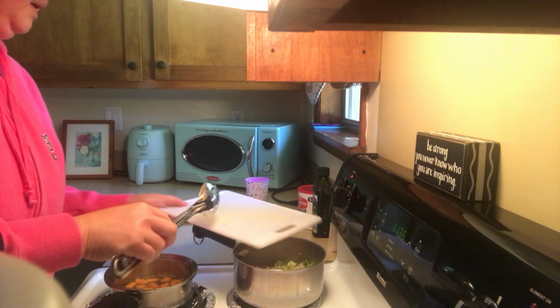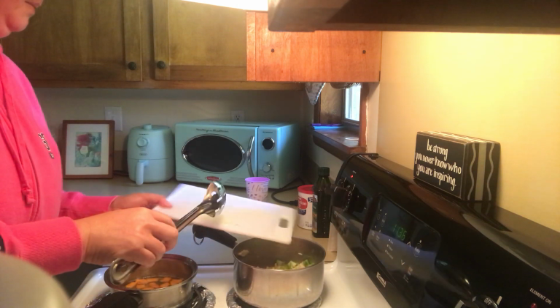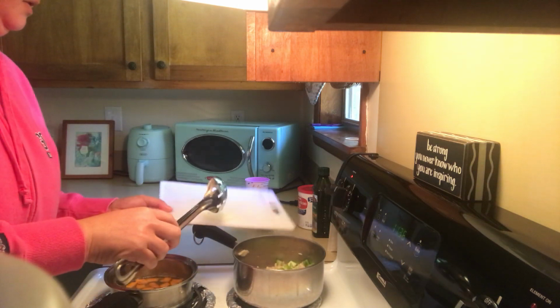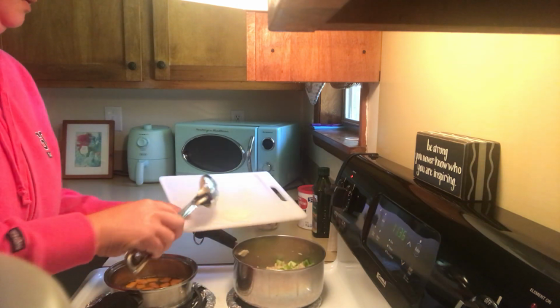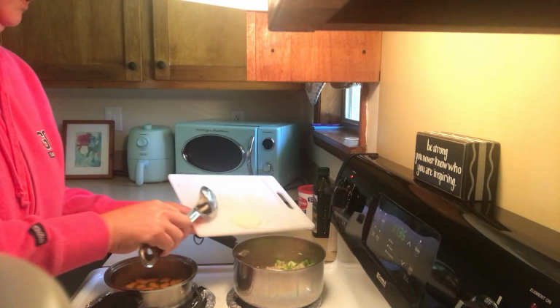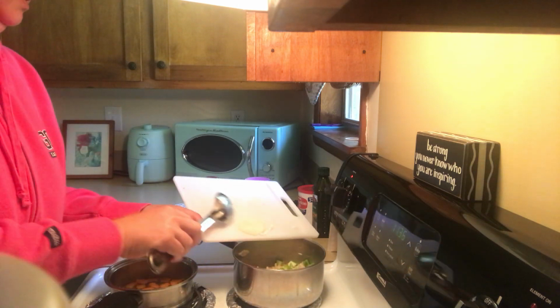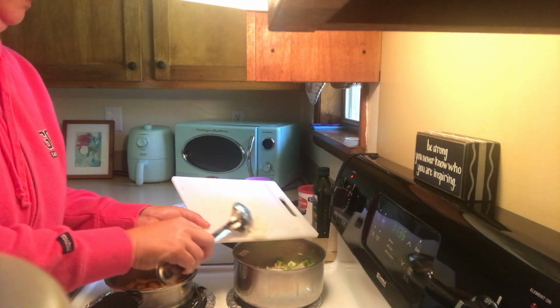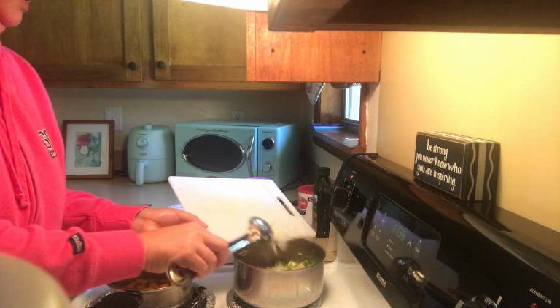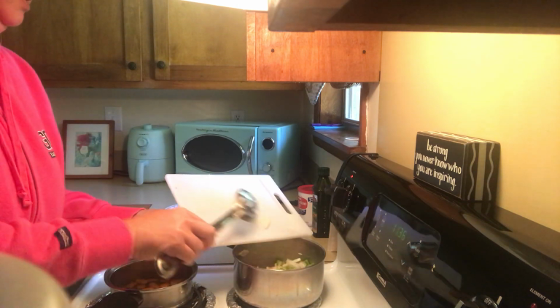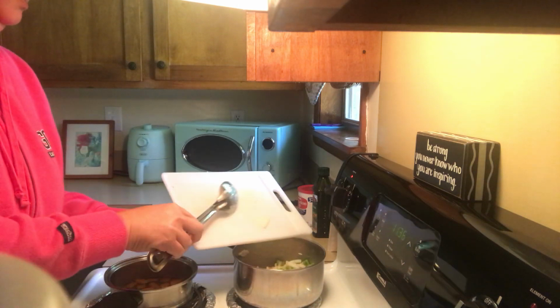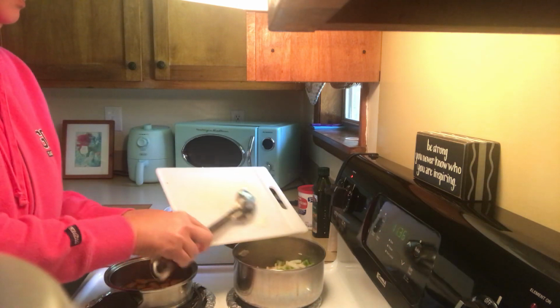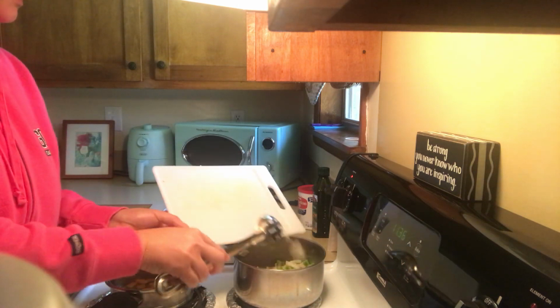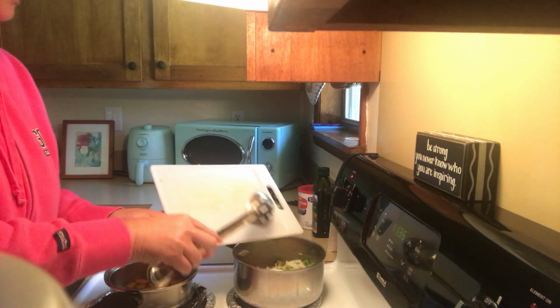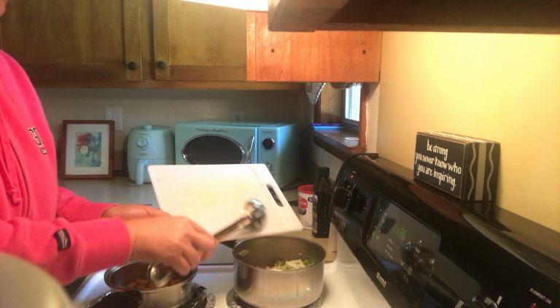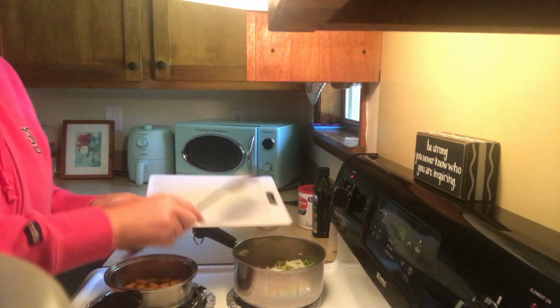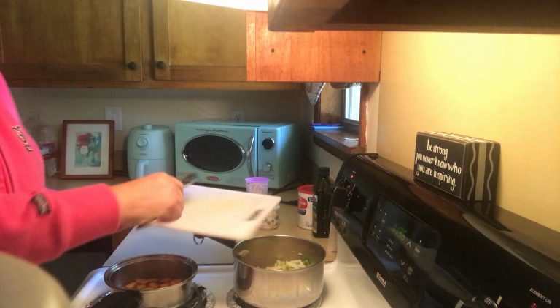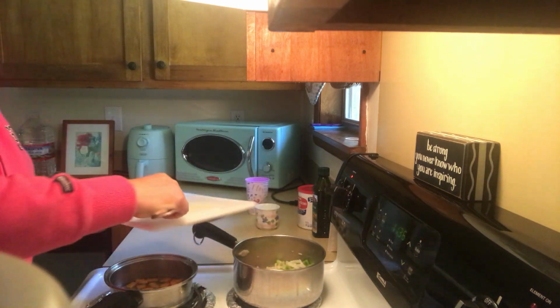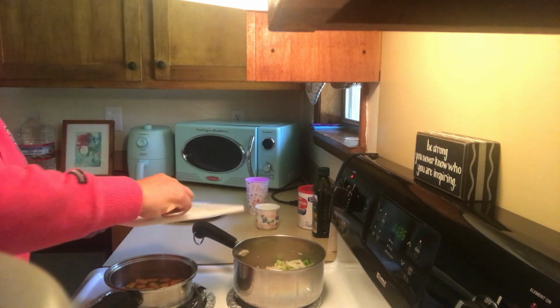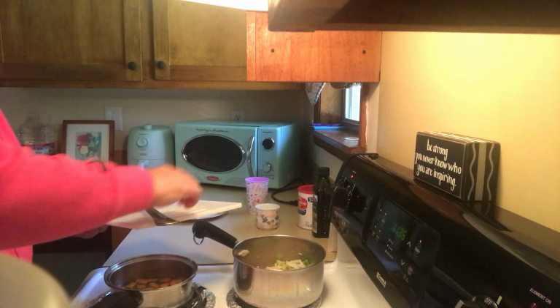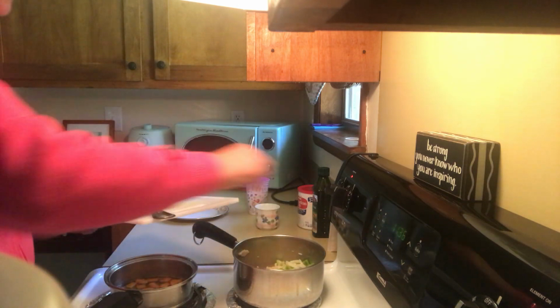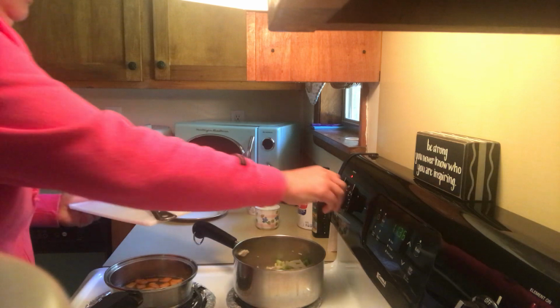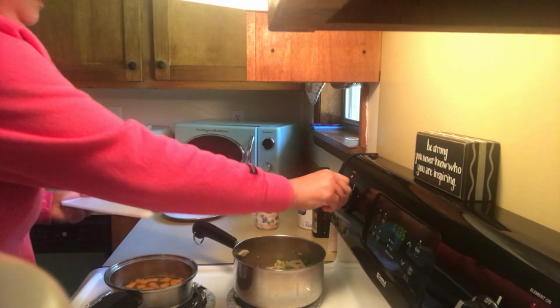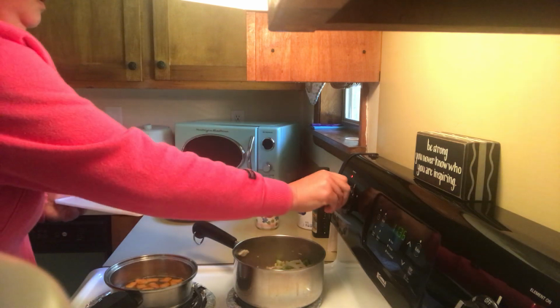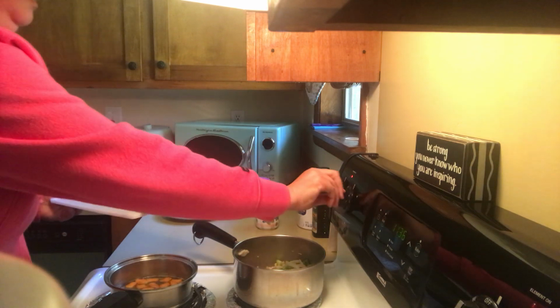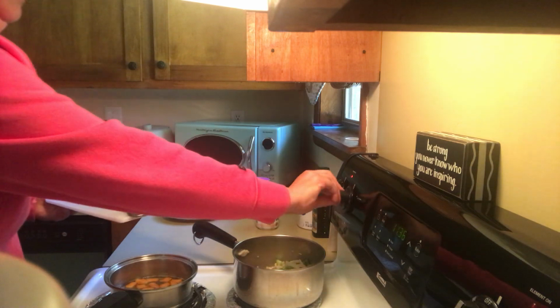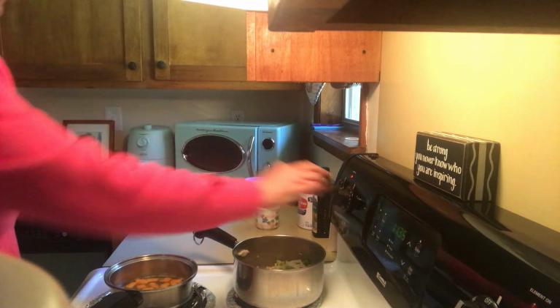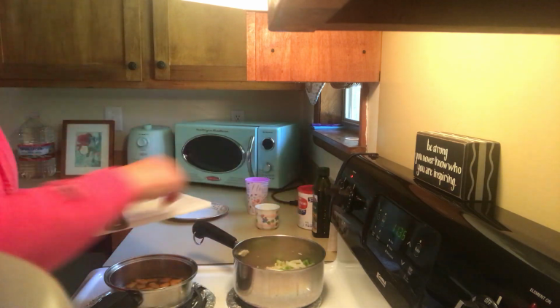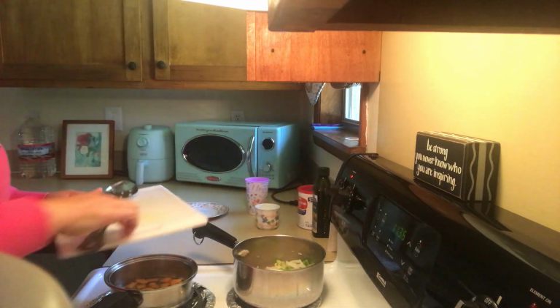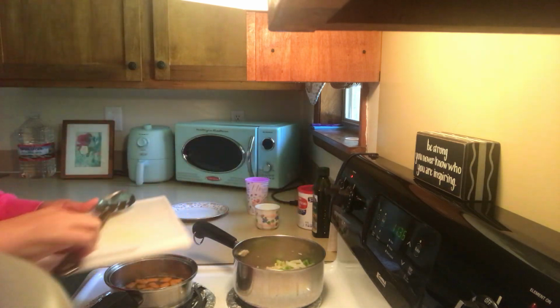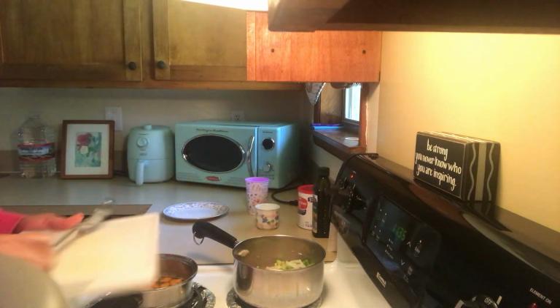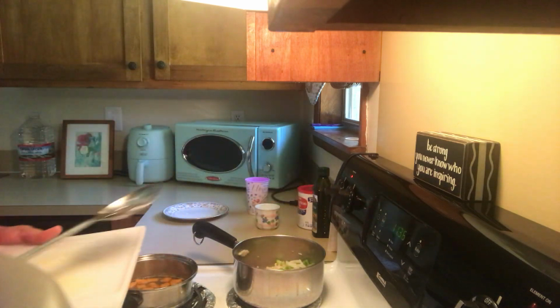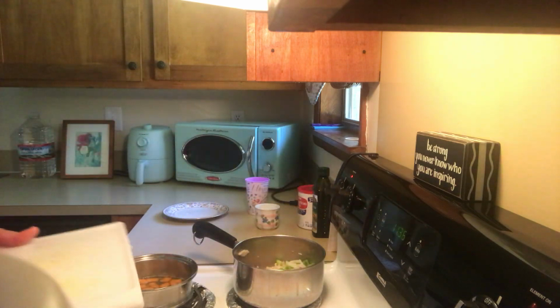So here I have green peppers and onions. We're gonna put the green peppers, we're gonna put the onions. I'm gonna turn this on.